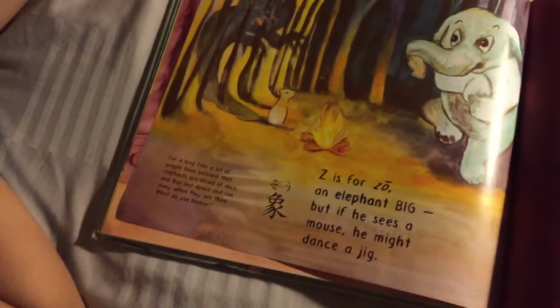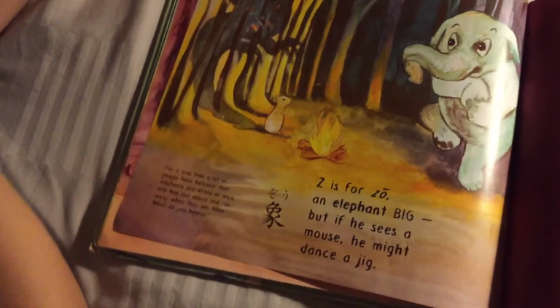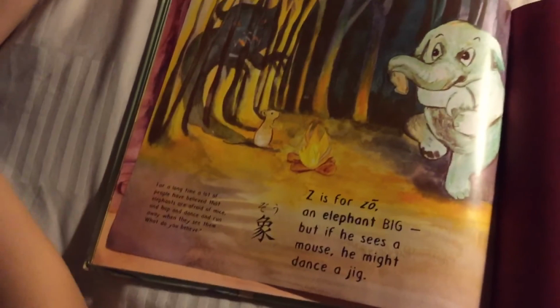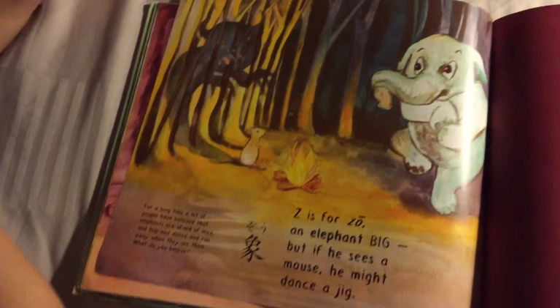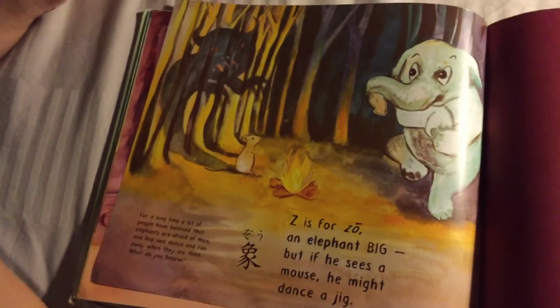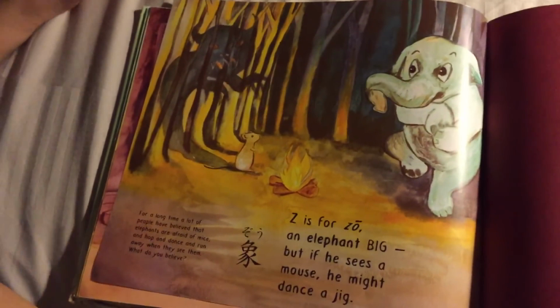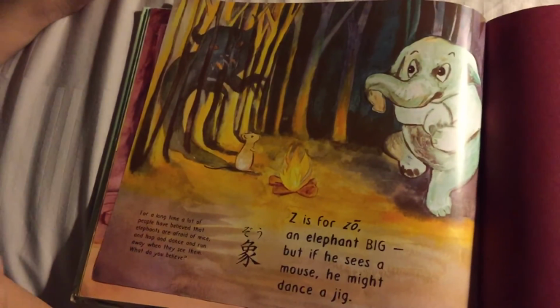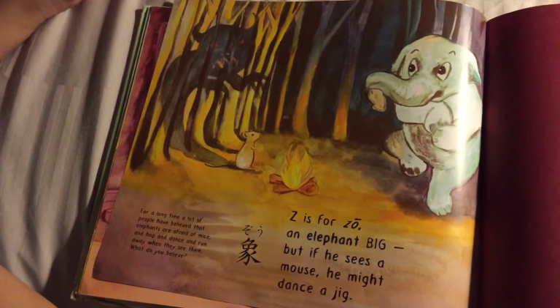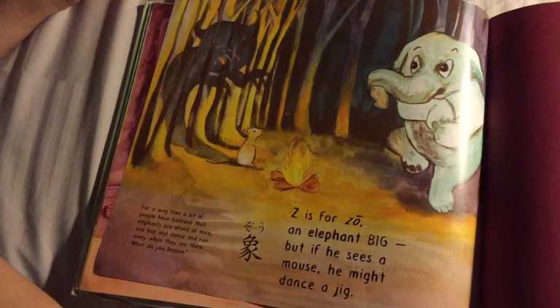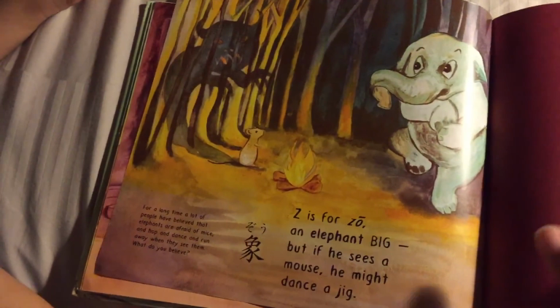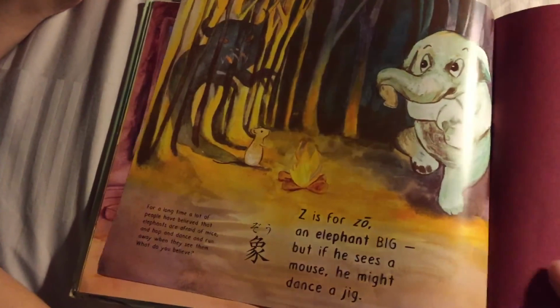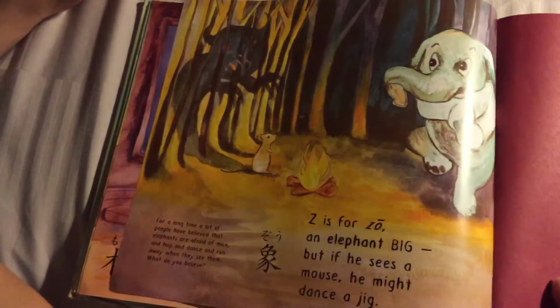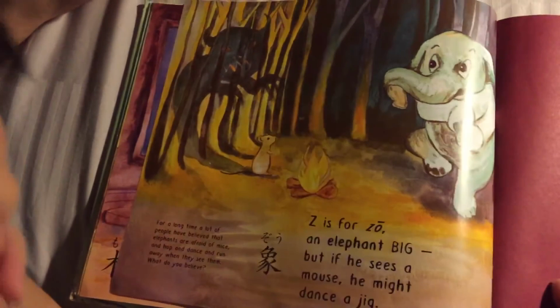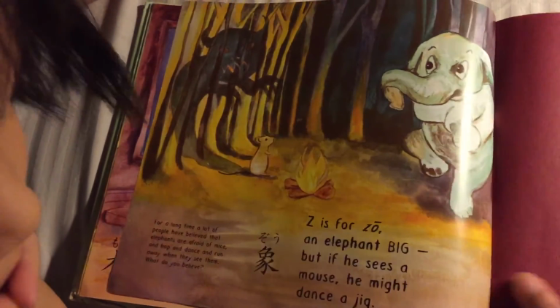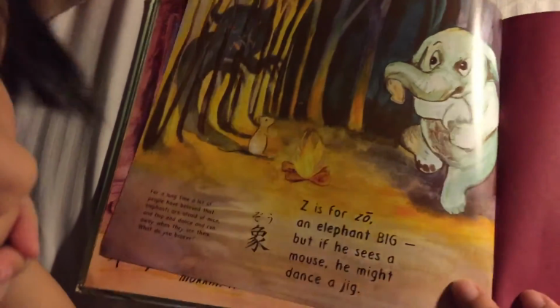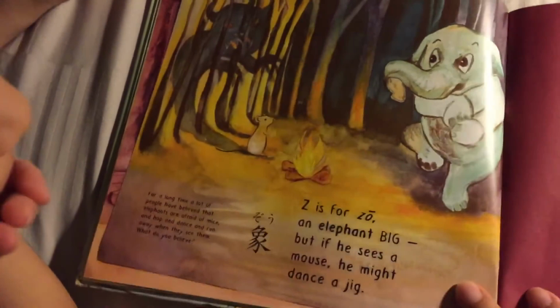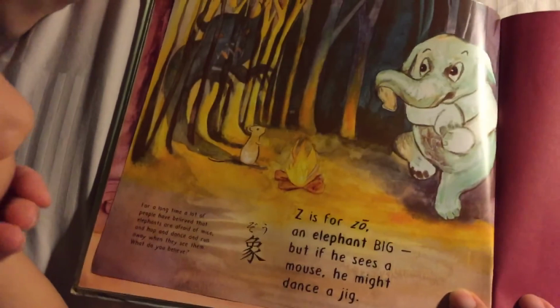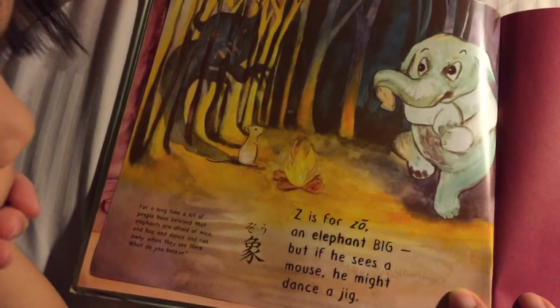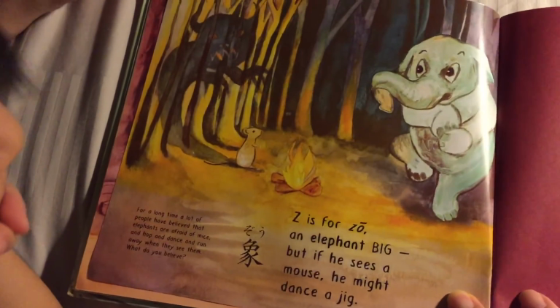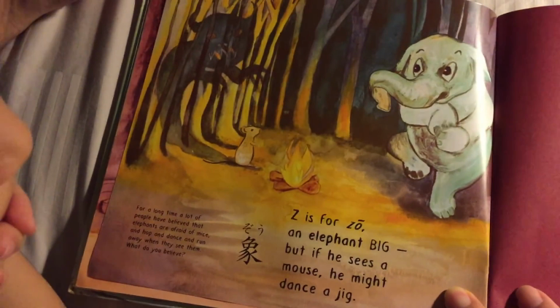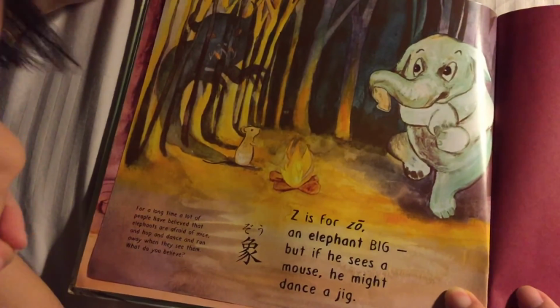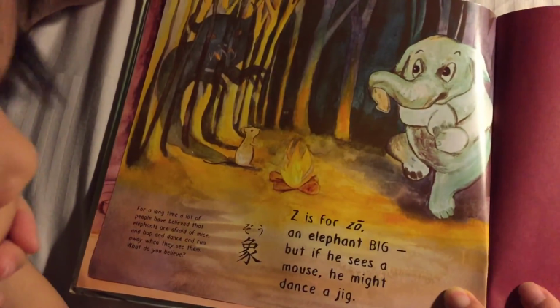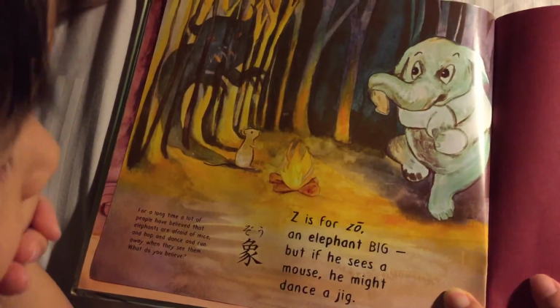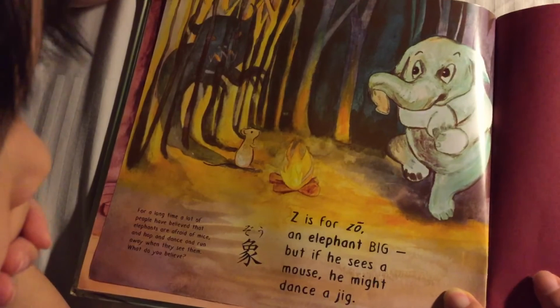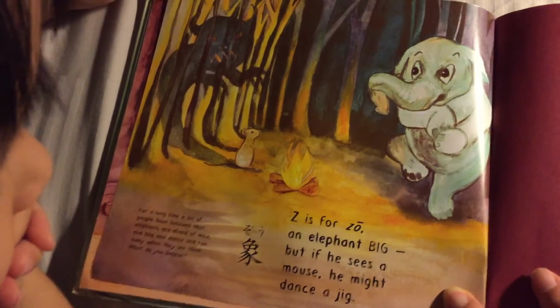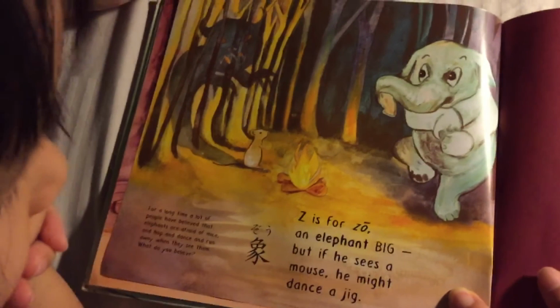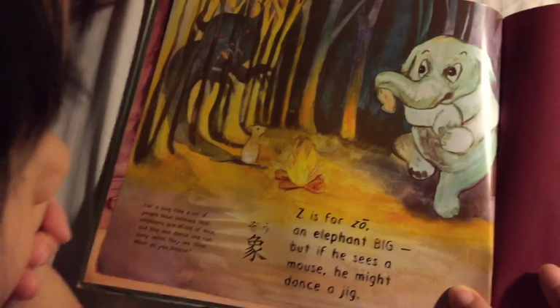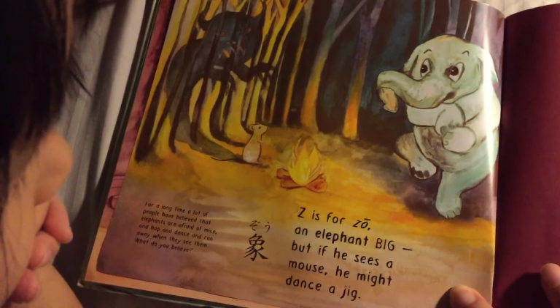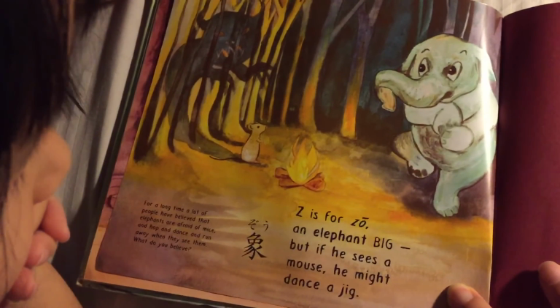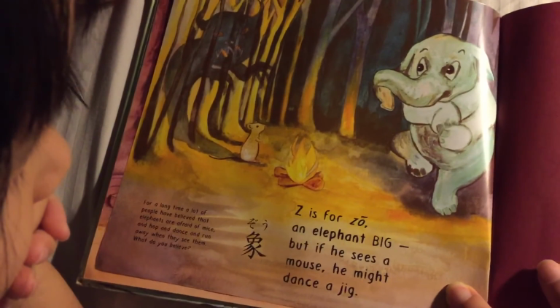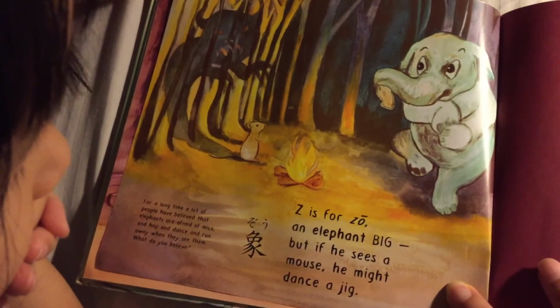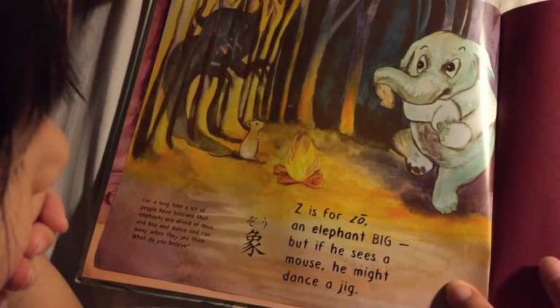Z is for Zoe — an elephant great. But if he sees a mouse, he might dance a jig!